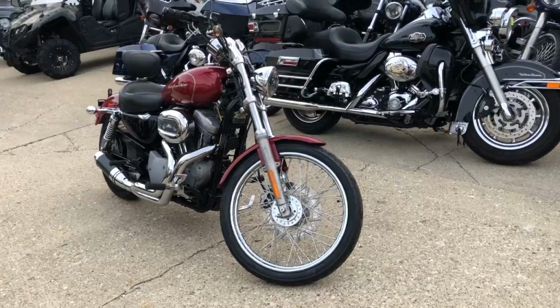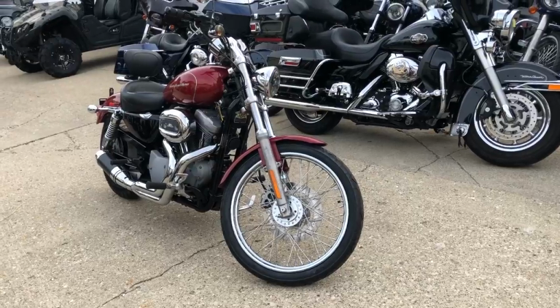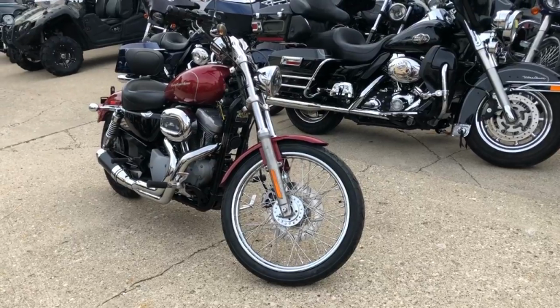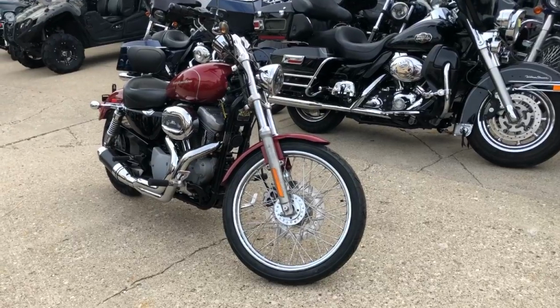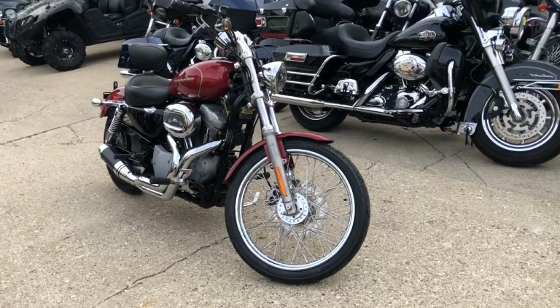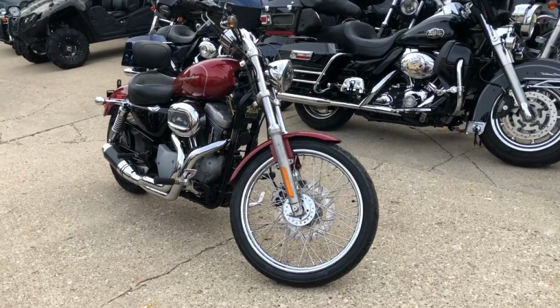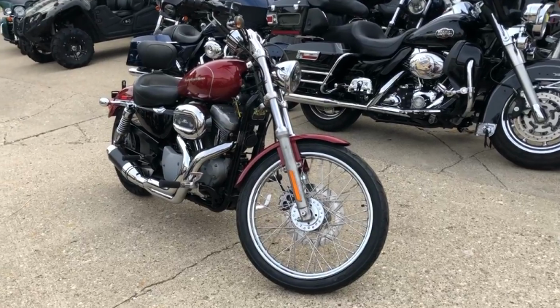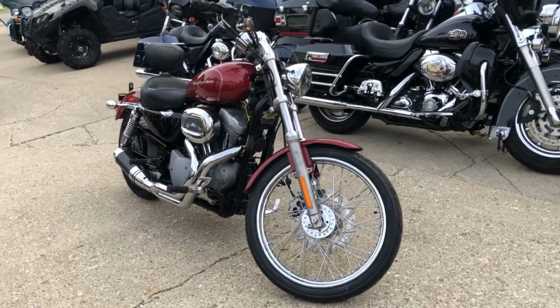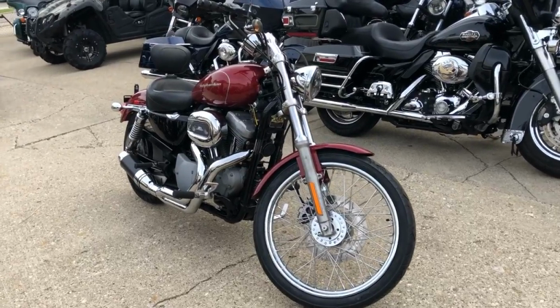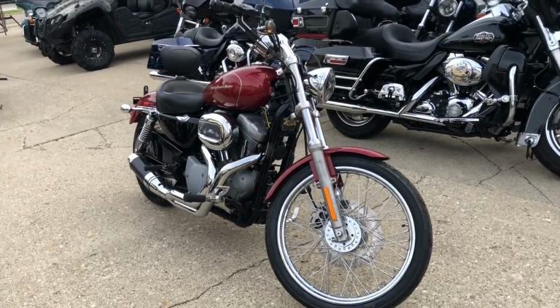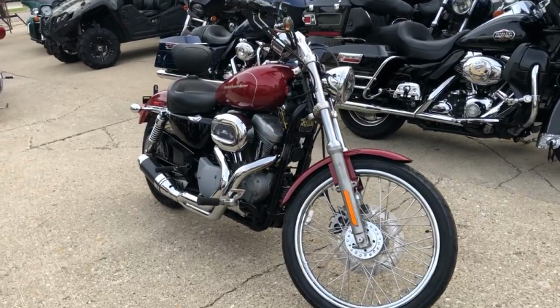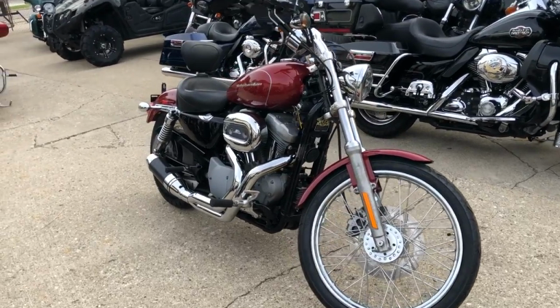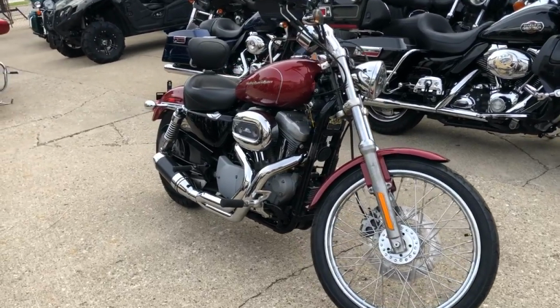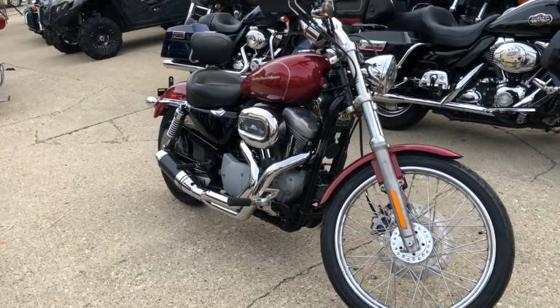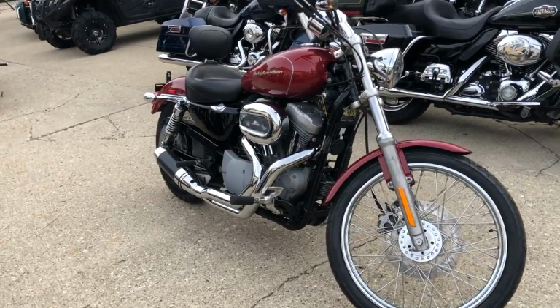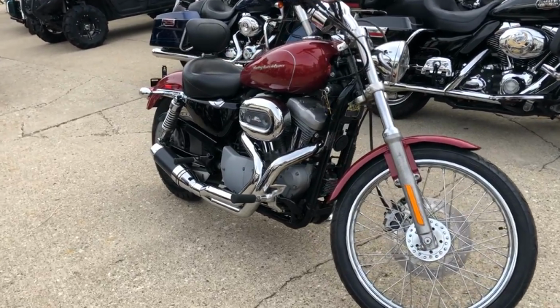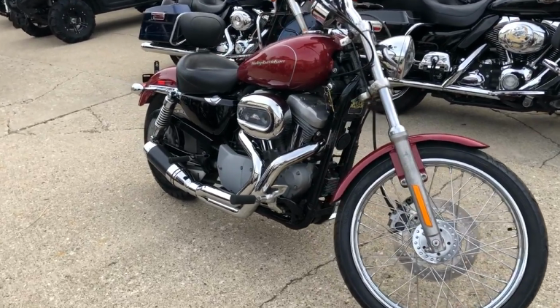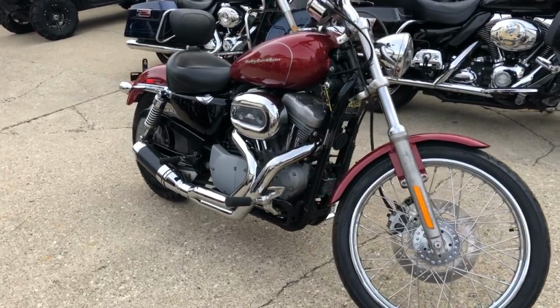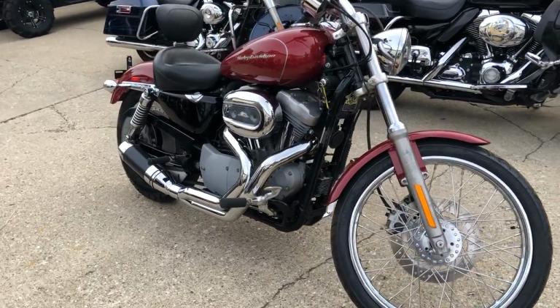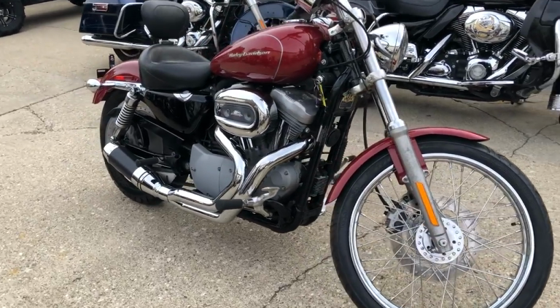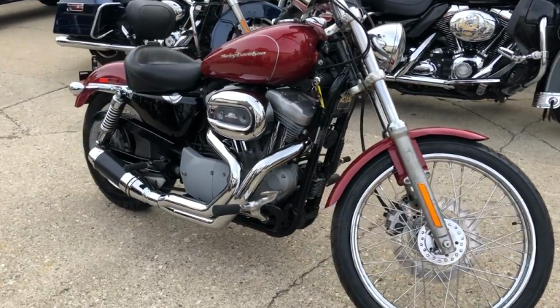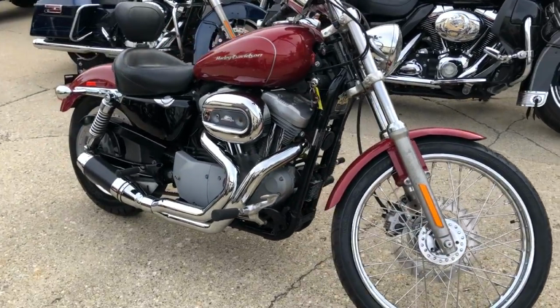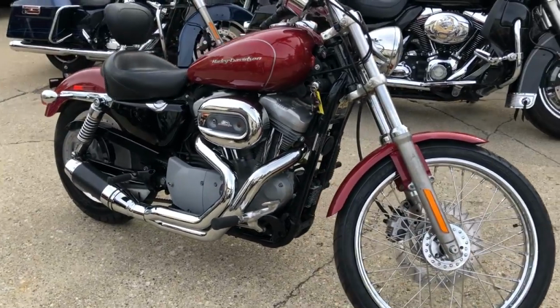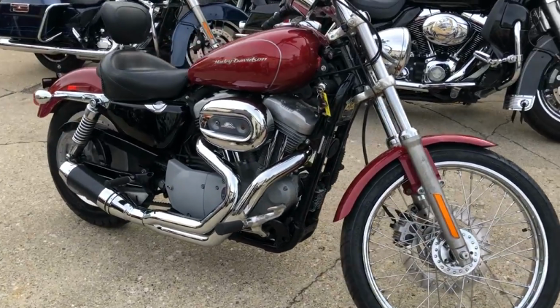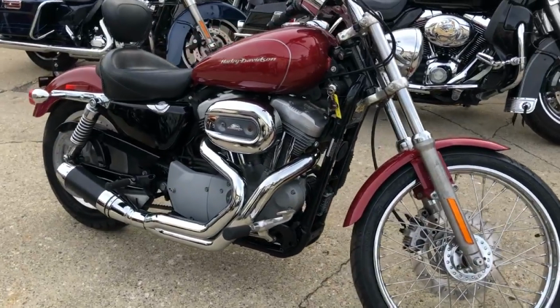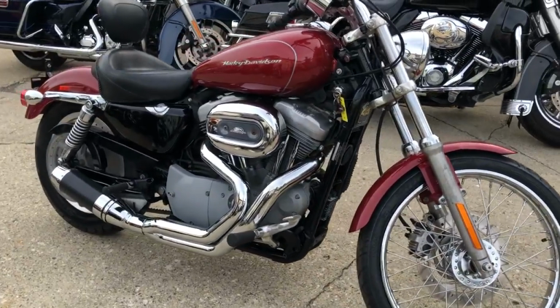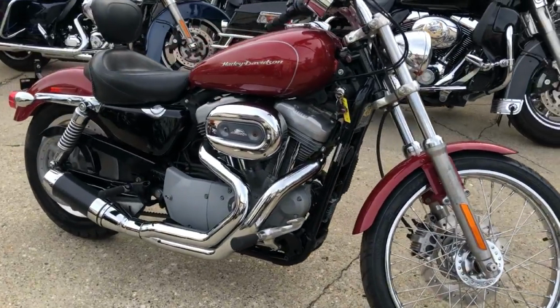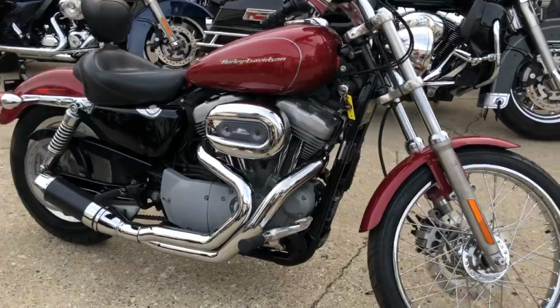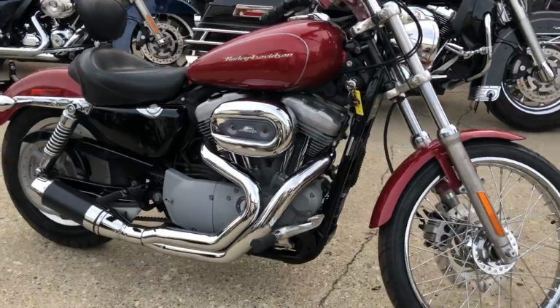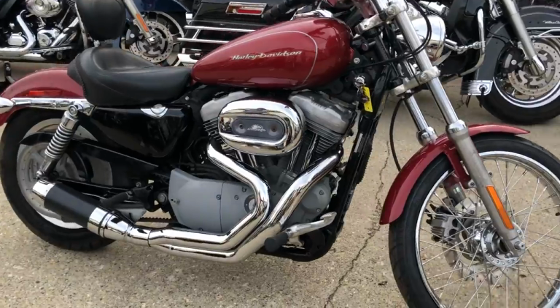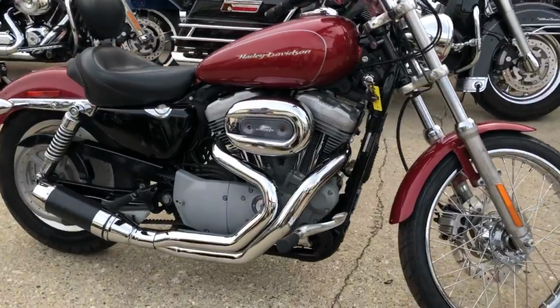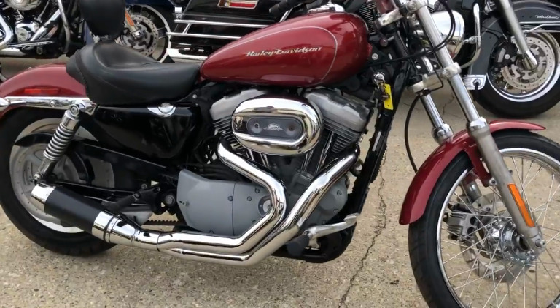Hey guys, ApprovalPowerSports.com here. Anybody looking for a used Harley Davidson, we are stacking them in here right now.